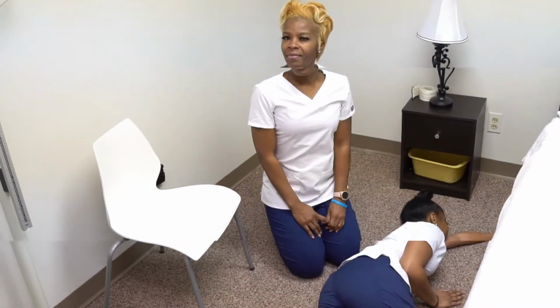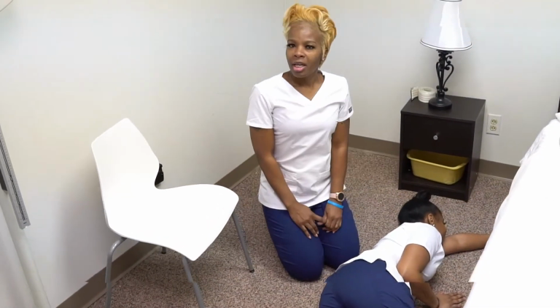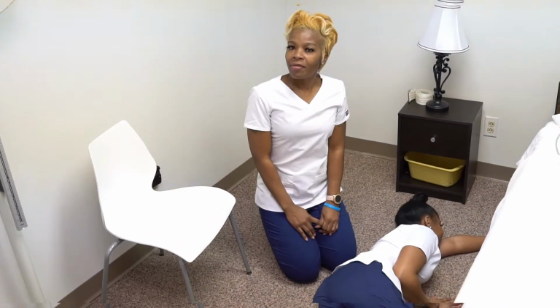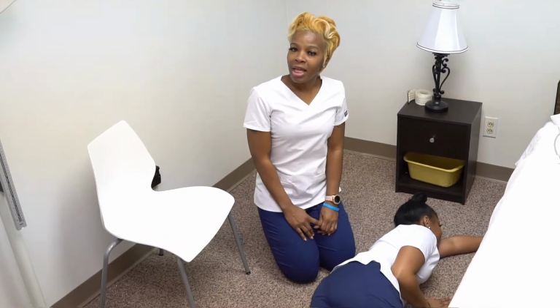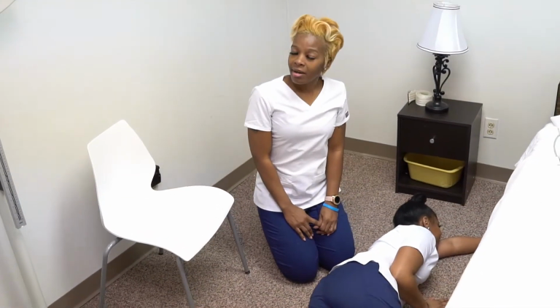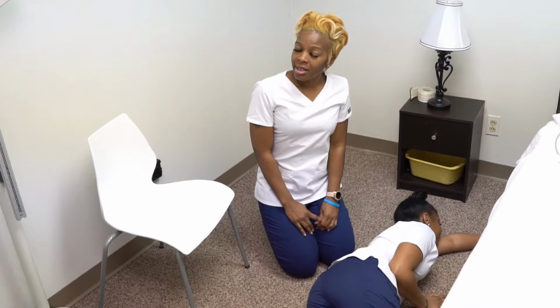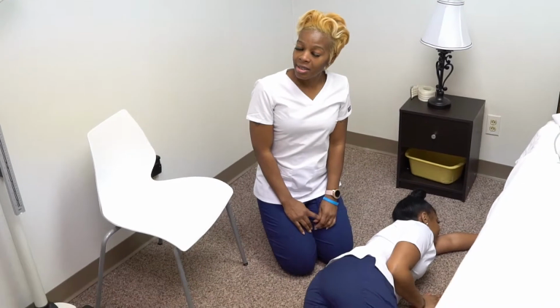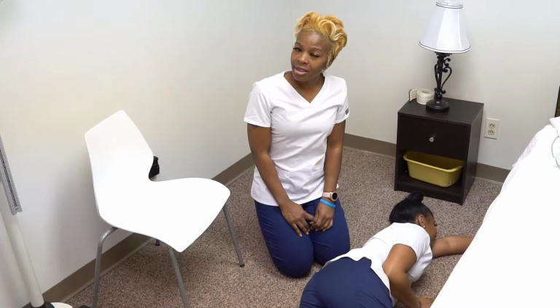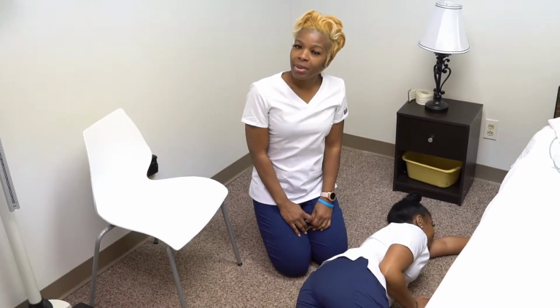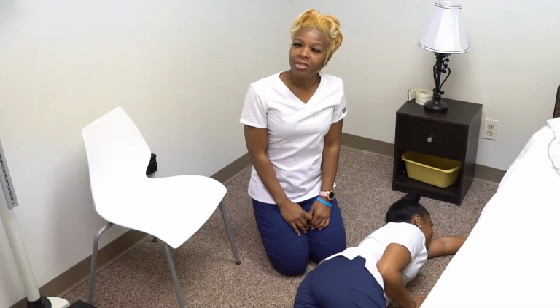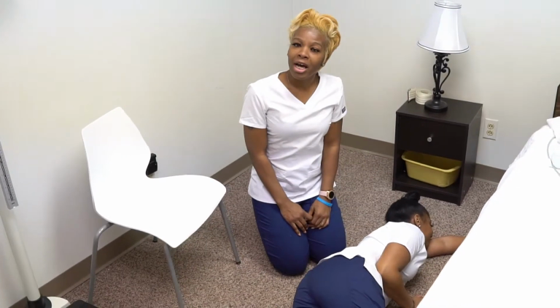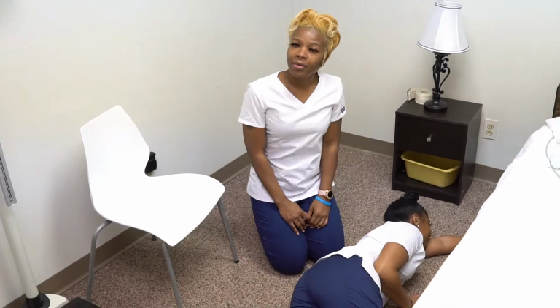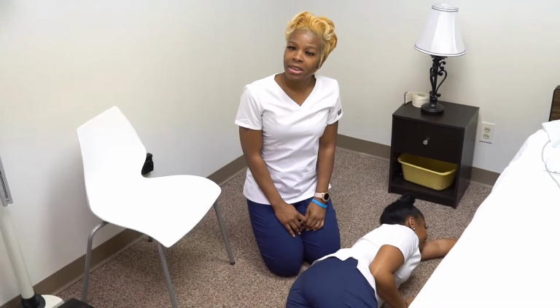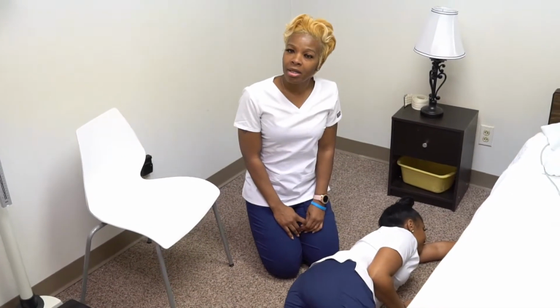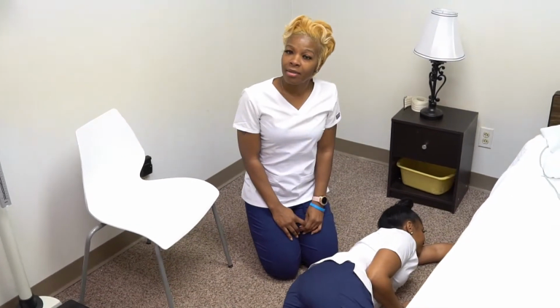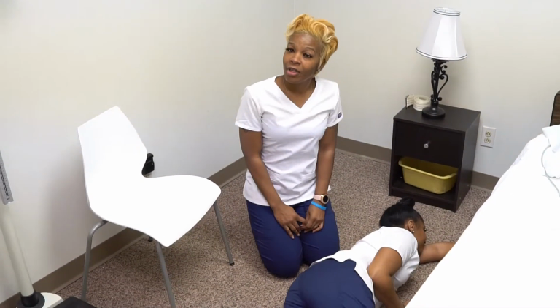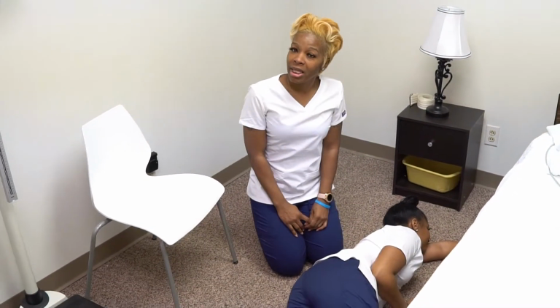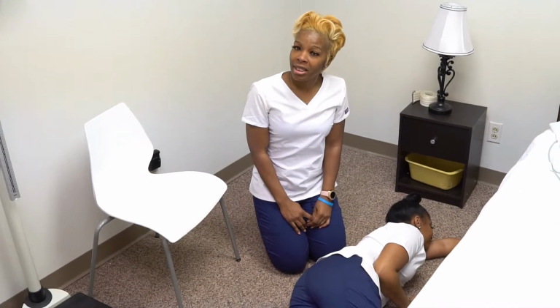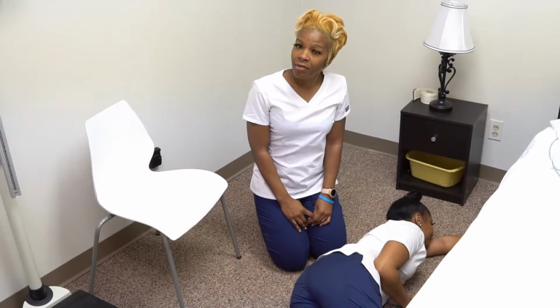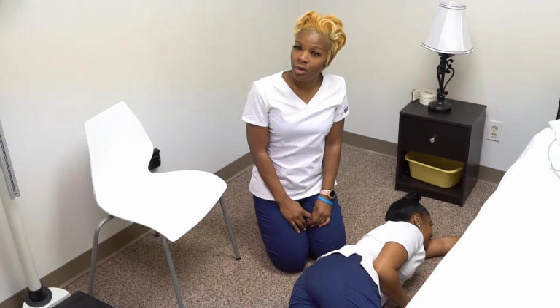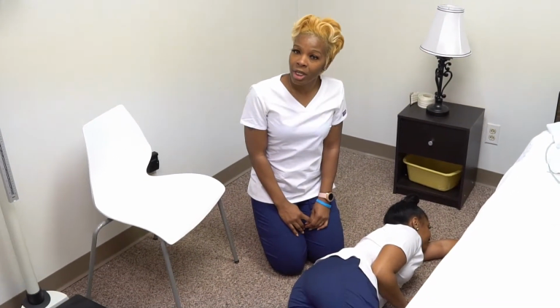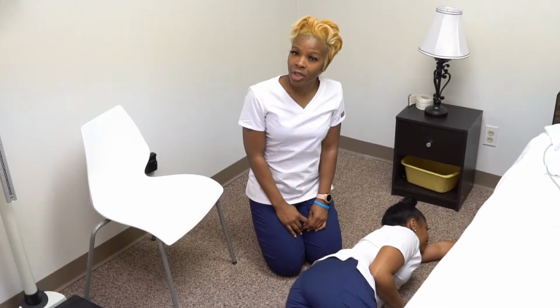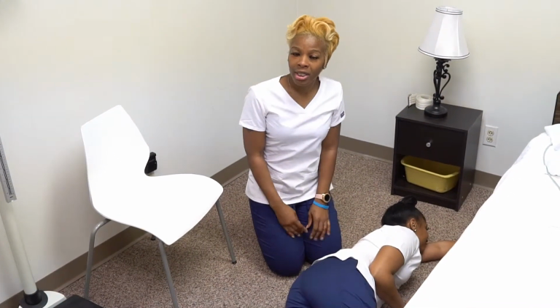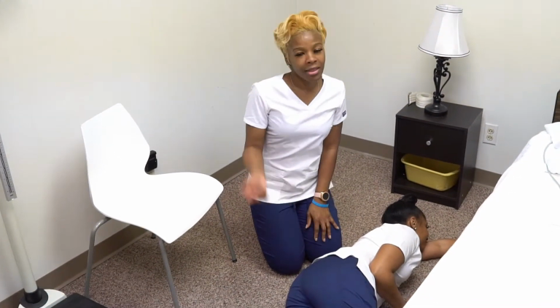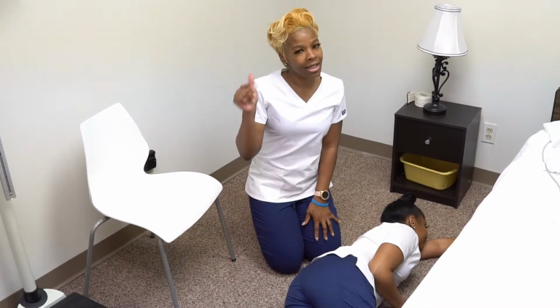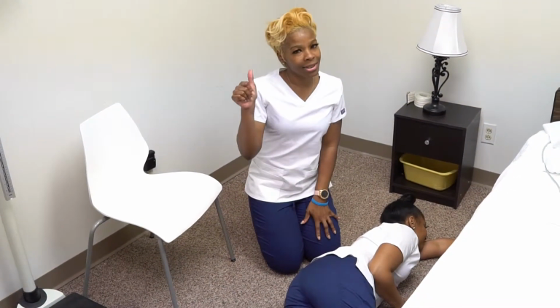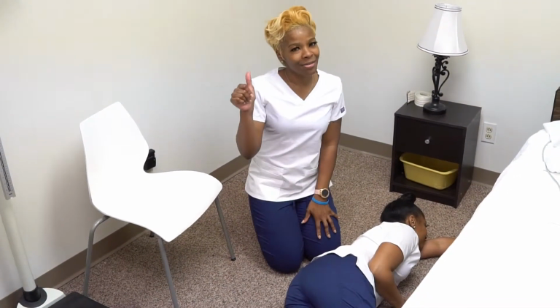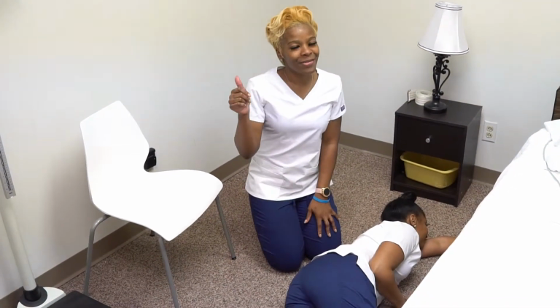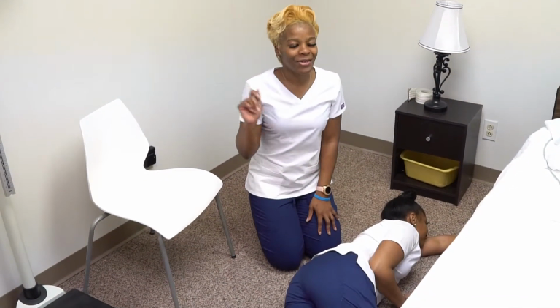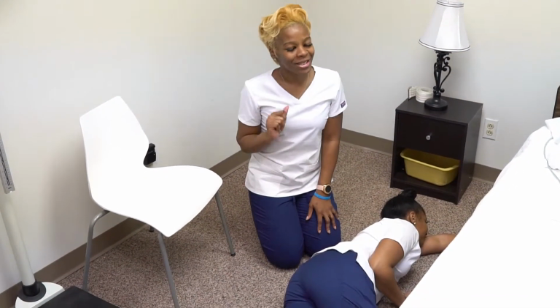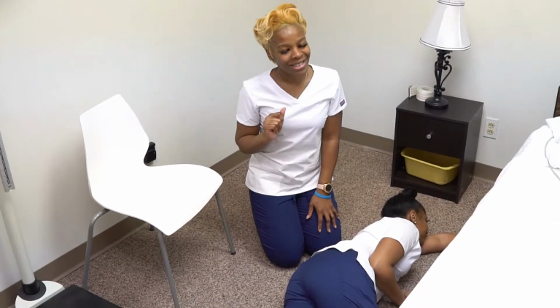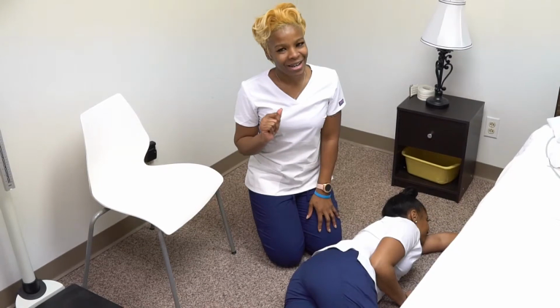If you like our skills, please follow us on First Hands Health Careers. Thumbs up!